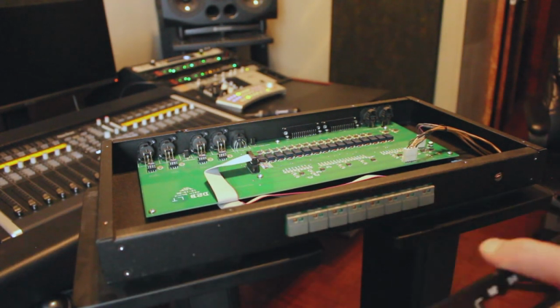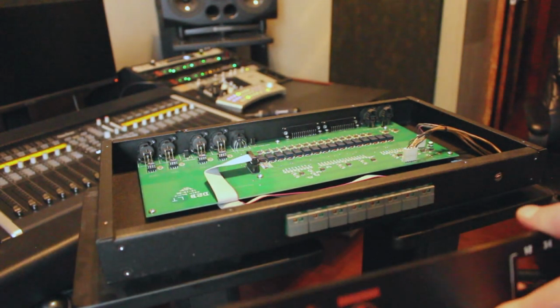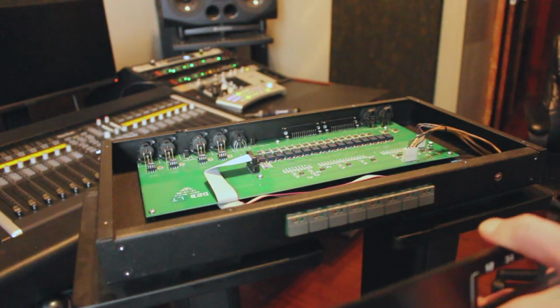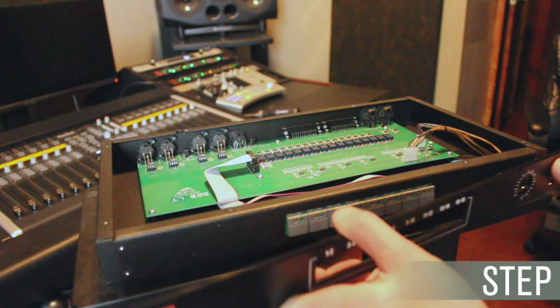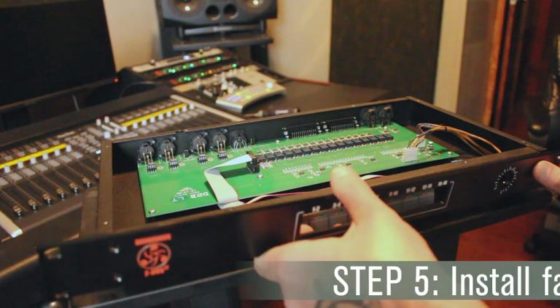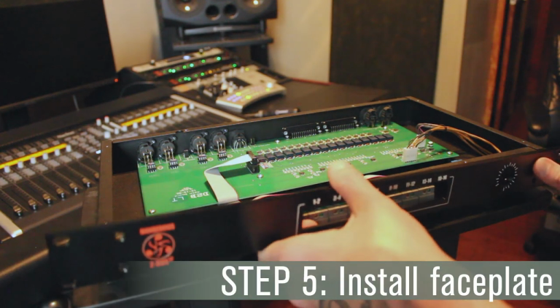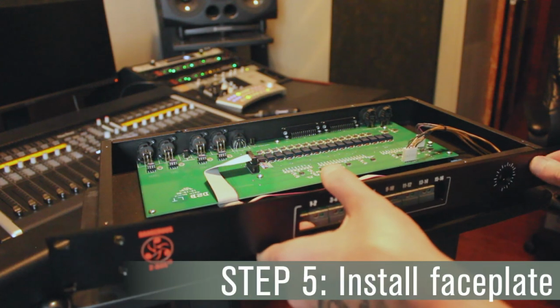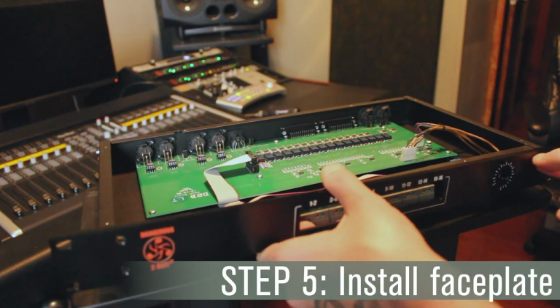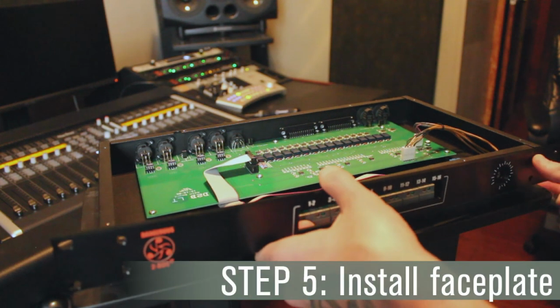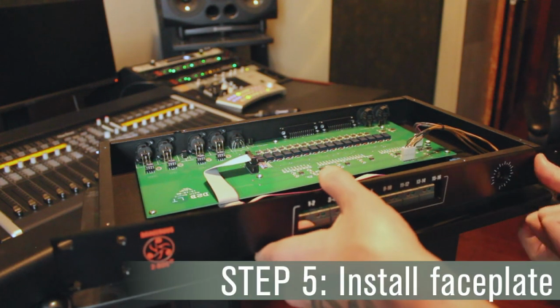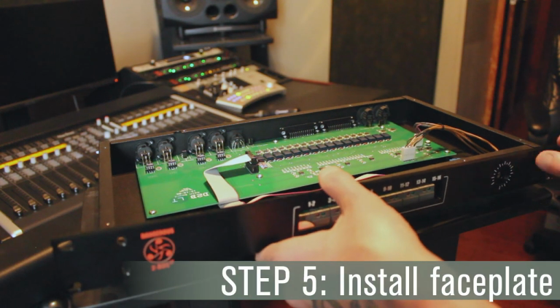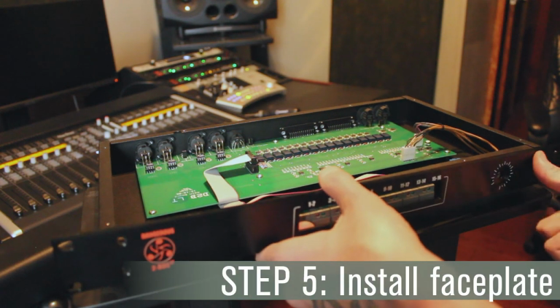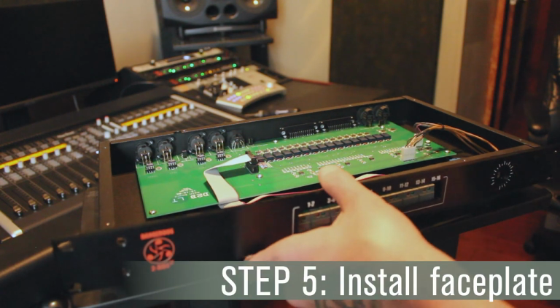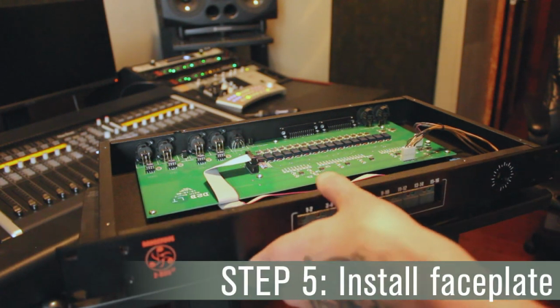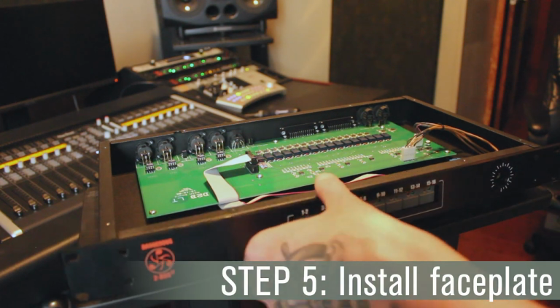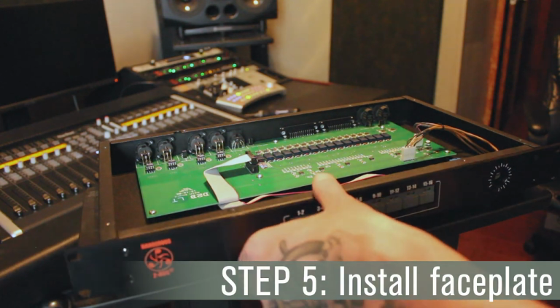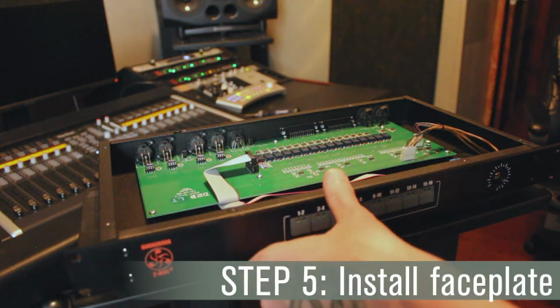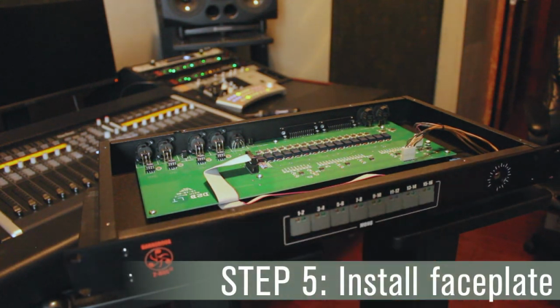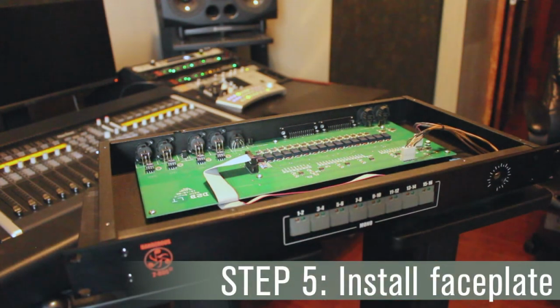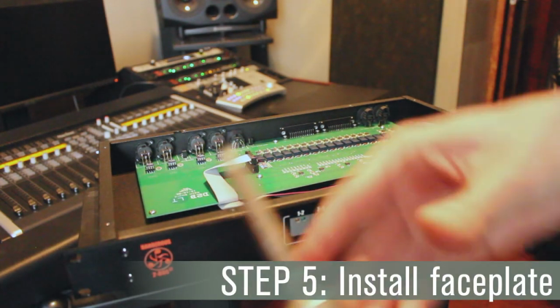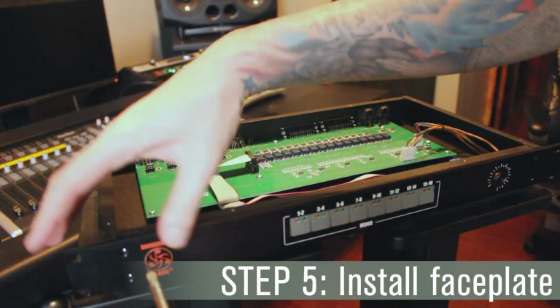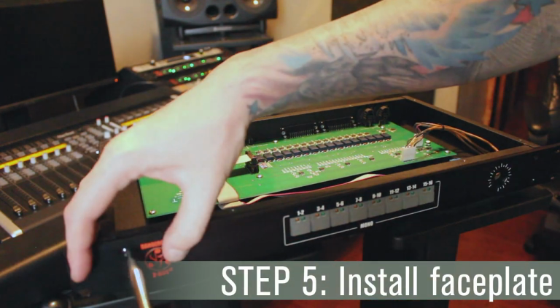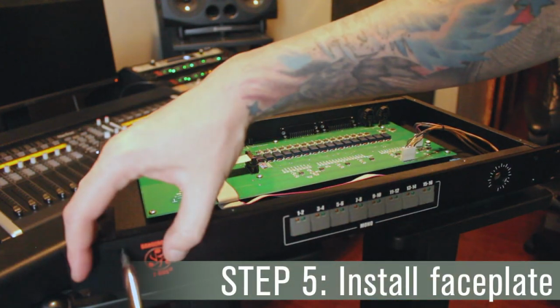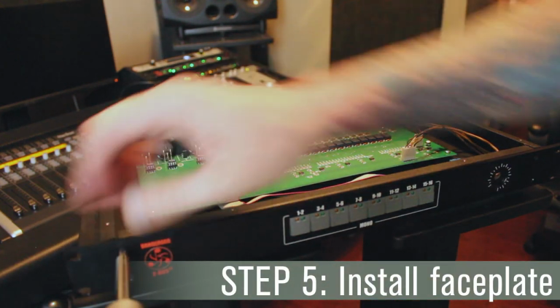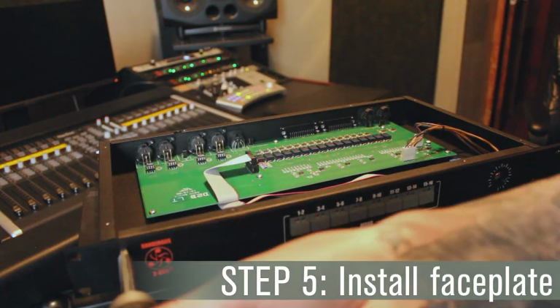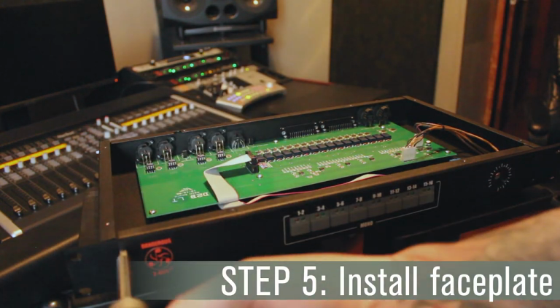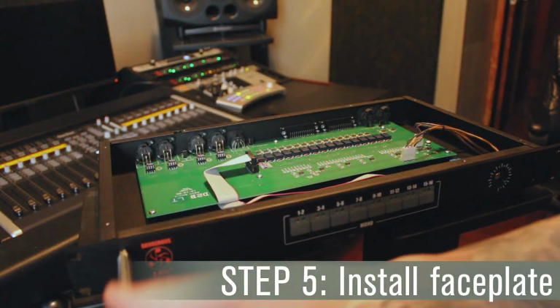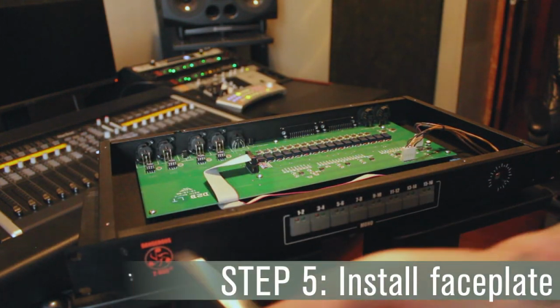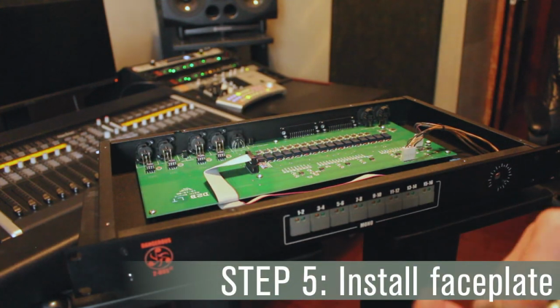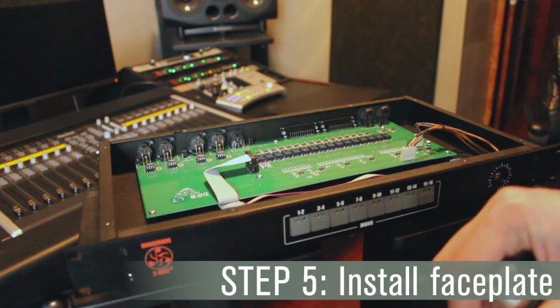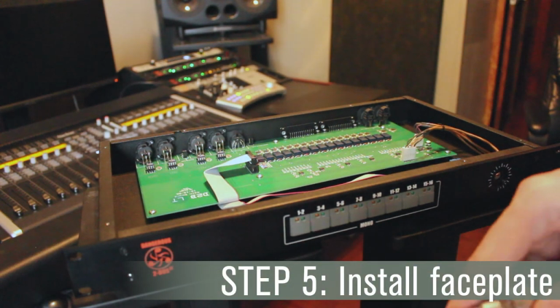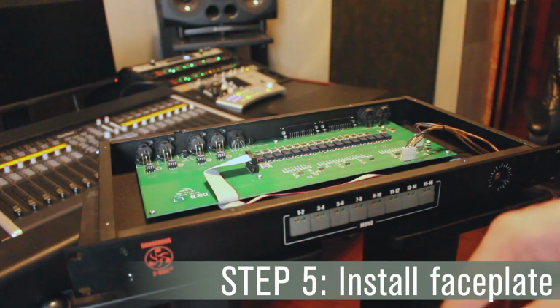To install the new faceplate, we'll be doing the reverse of these steps, starting with screwing your new faceplate onto the chassis.